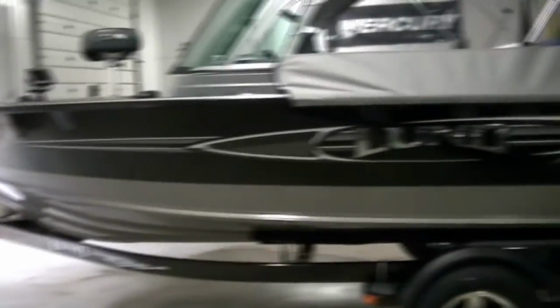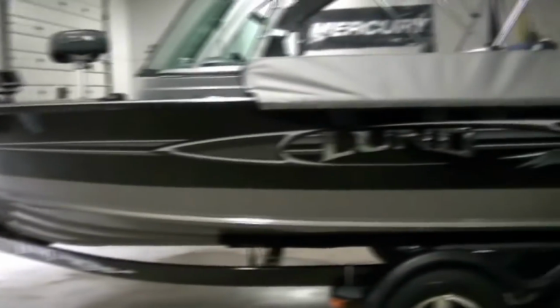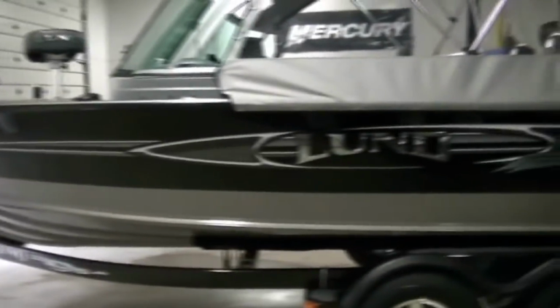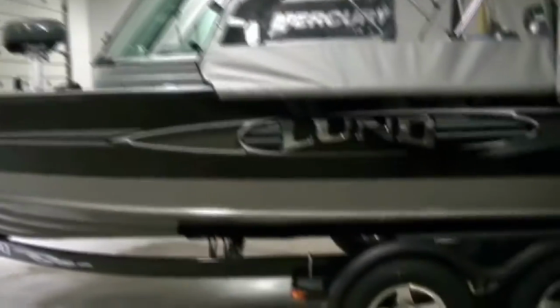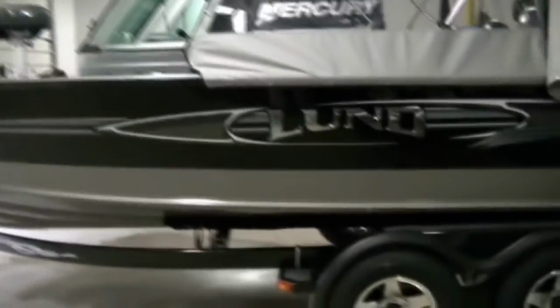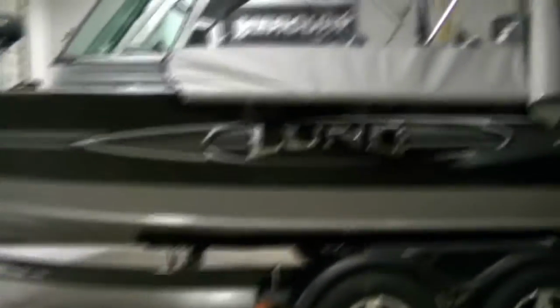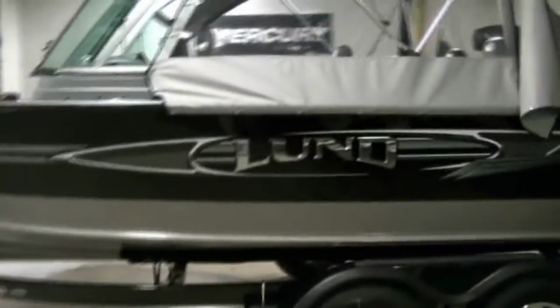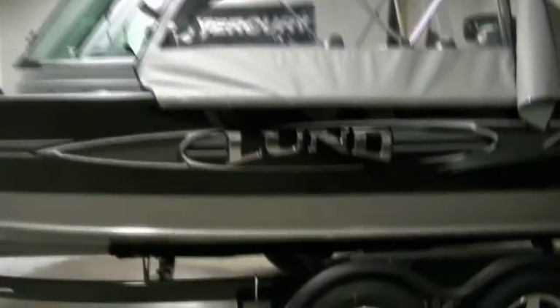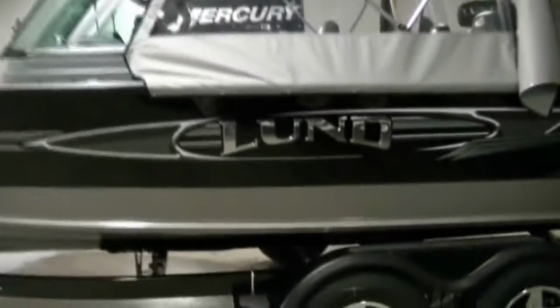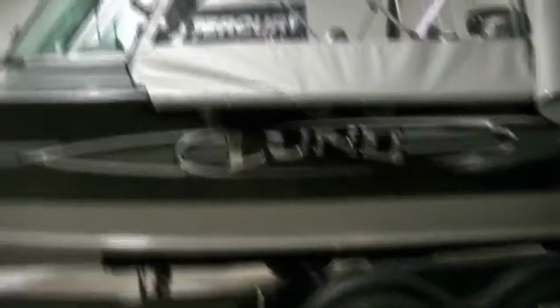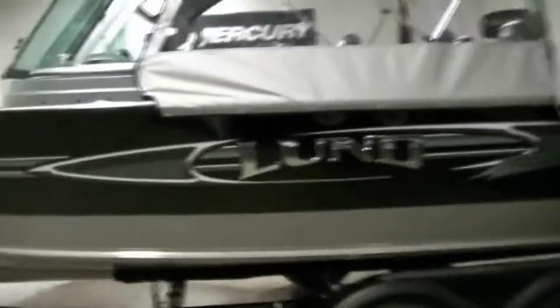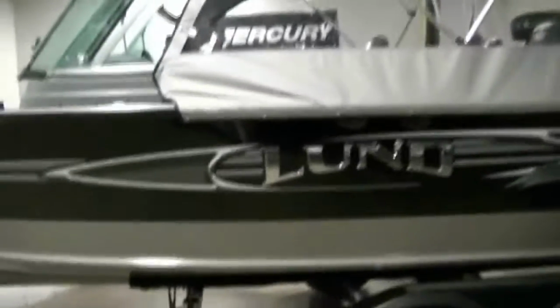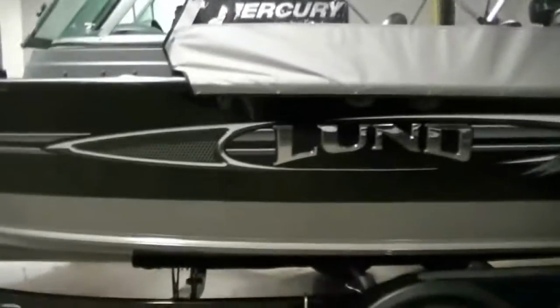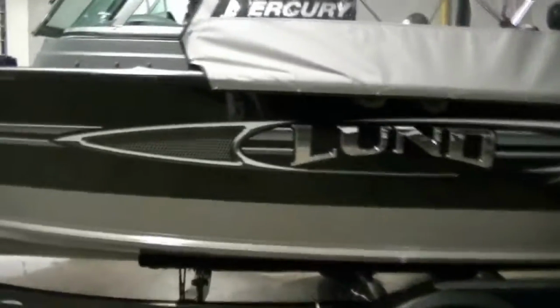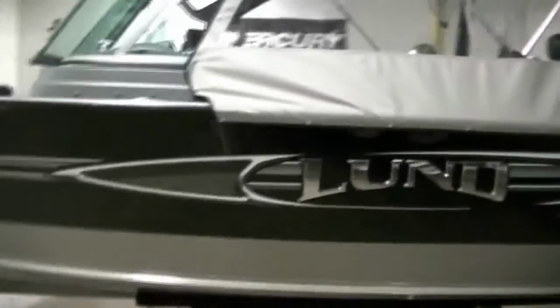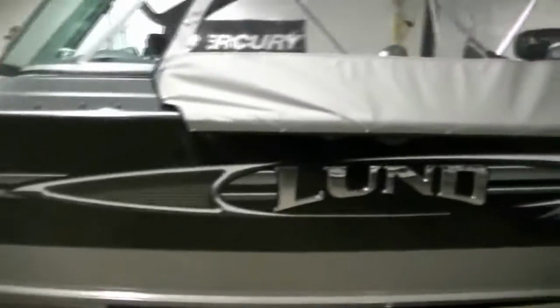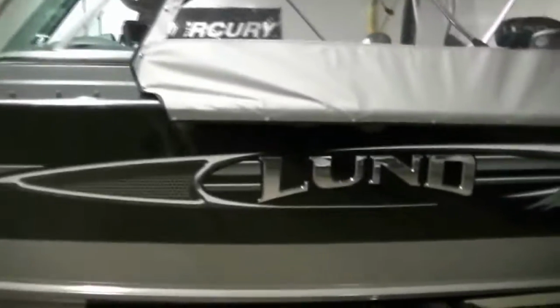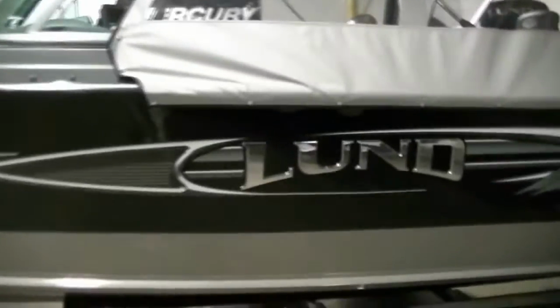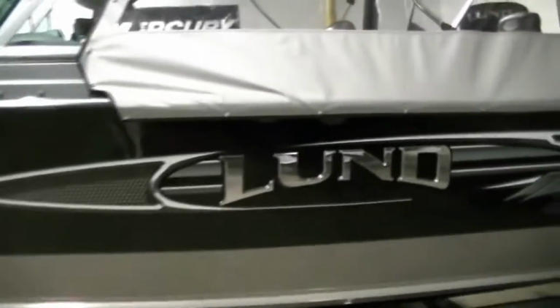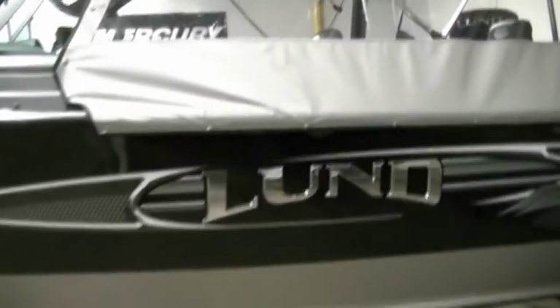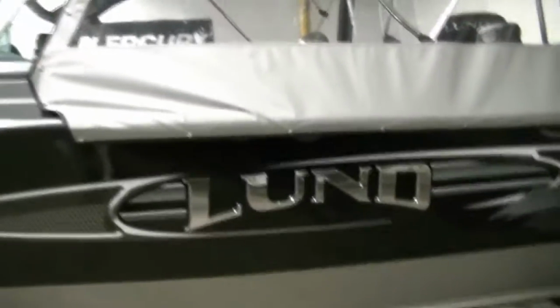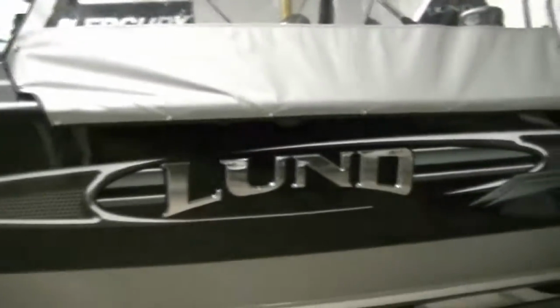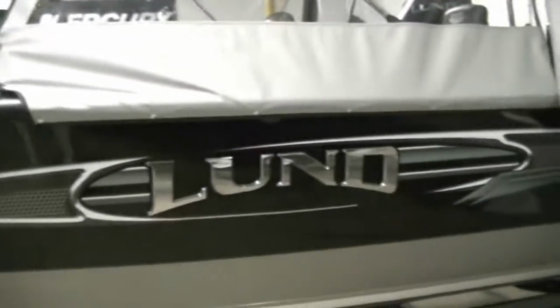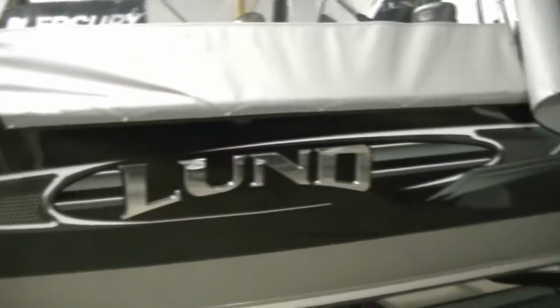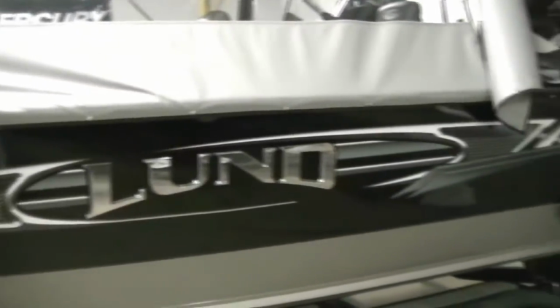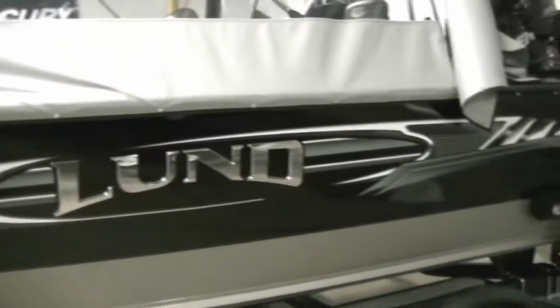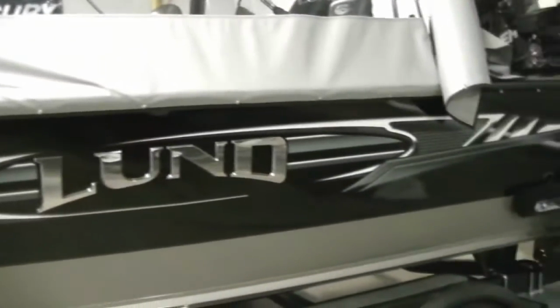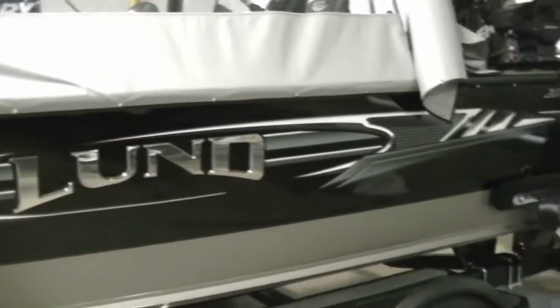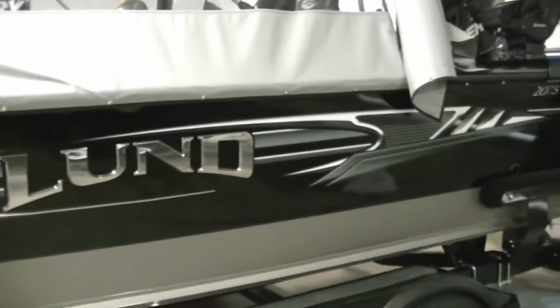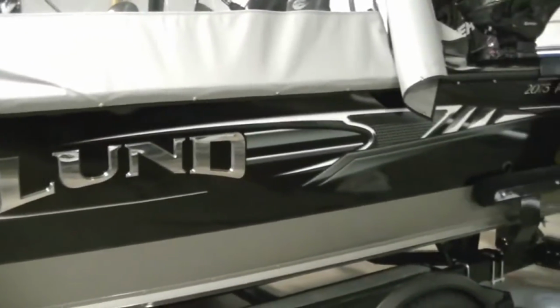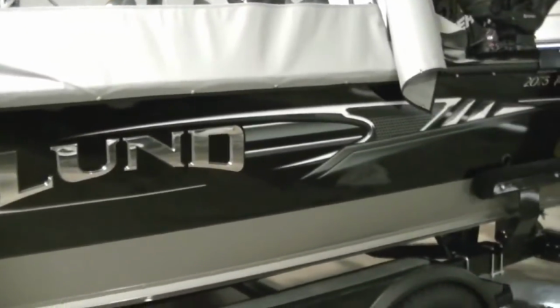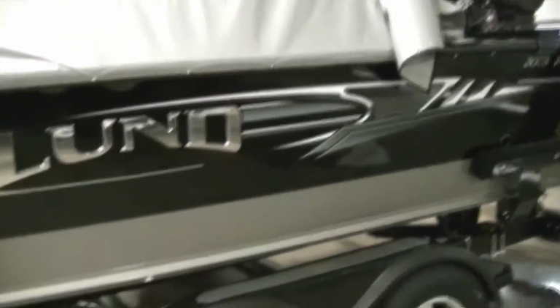It has some nice detailing on the decal here, raised logos, and a nice chrome look.